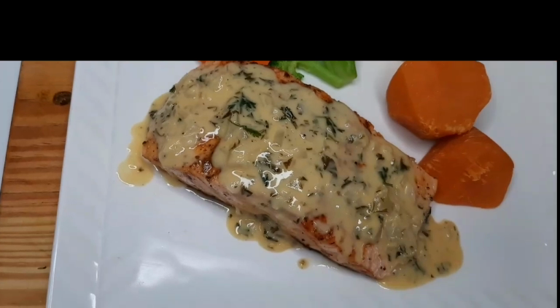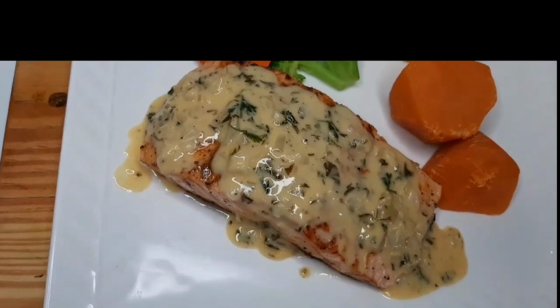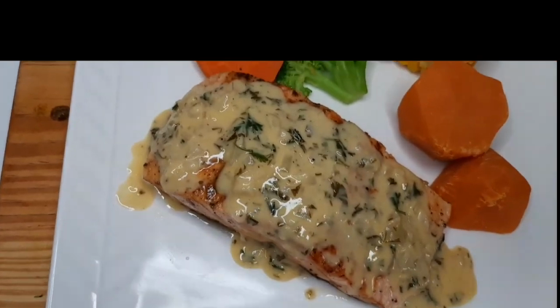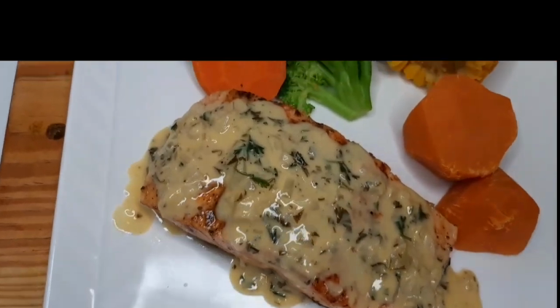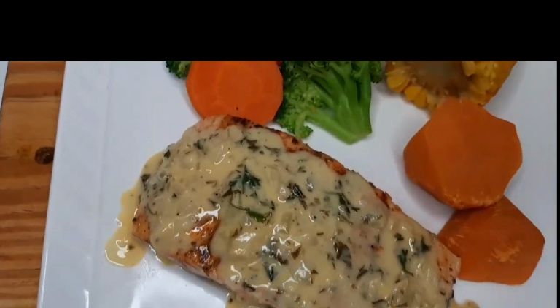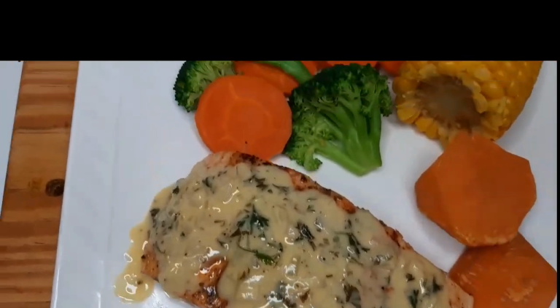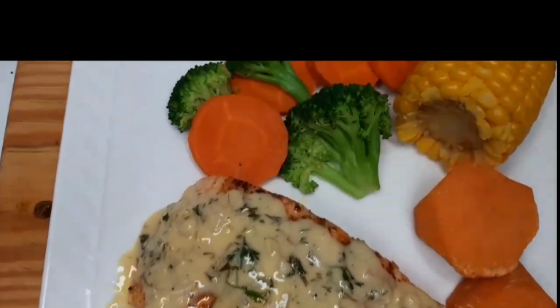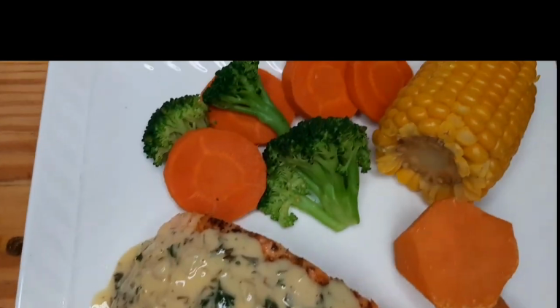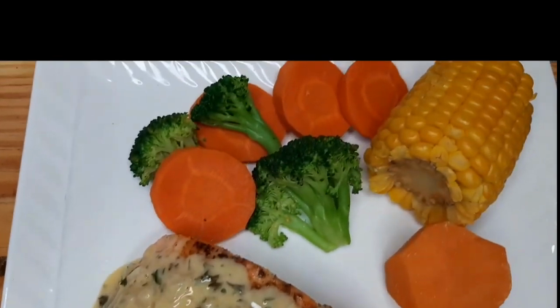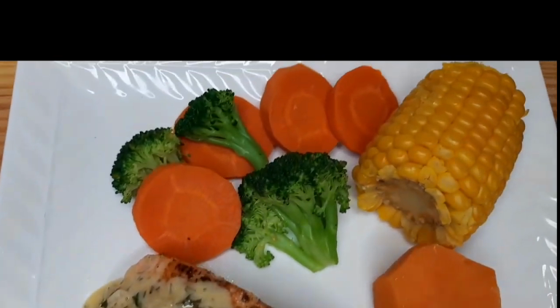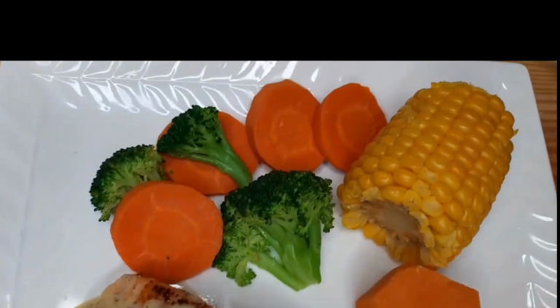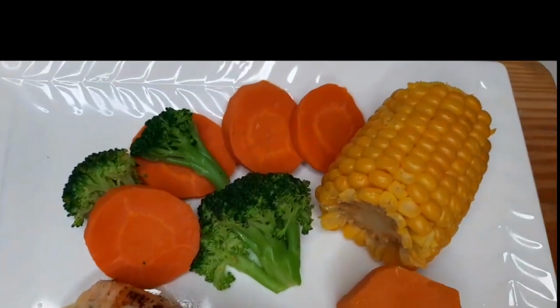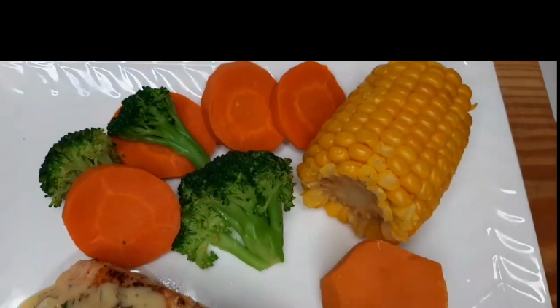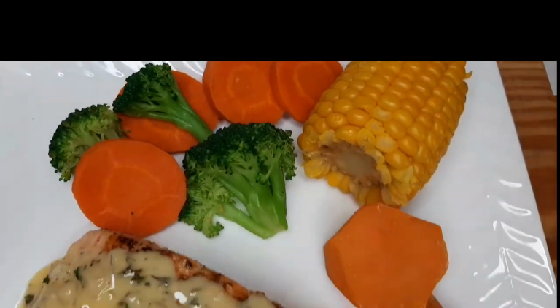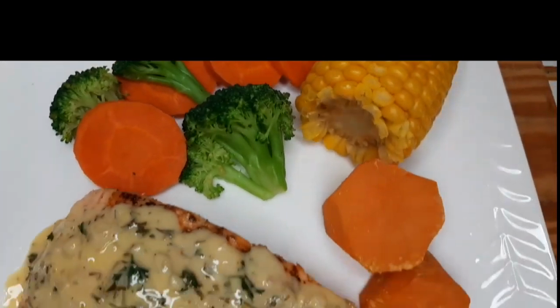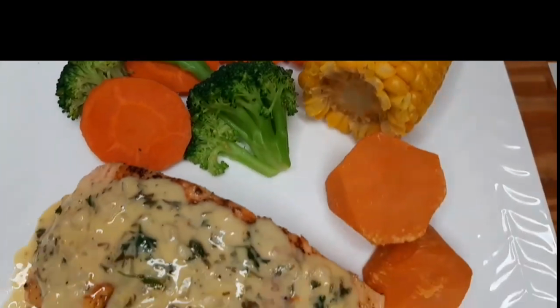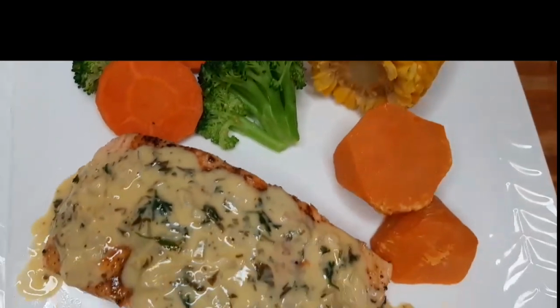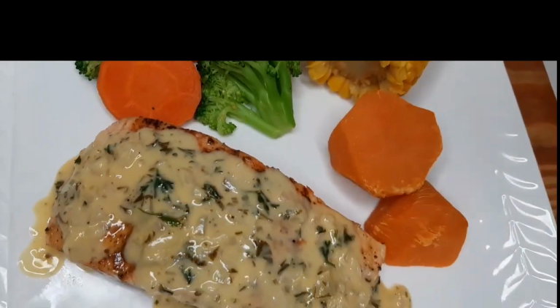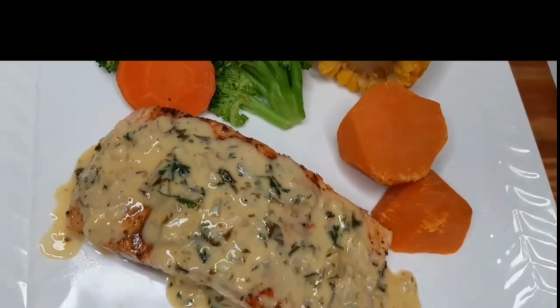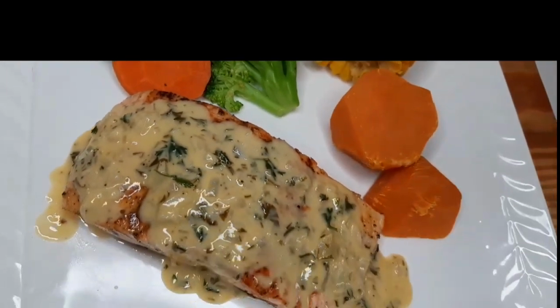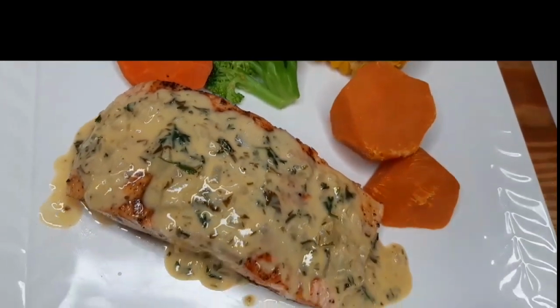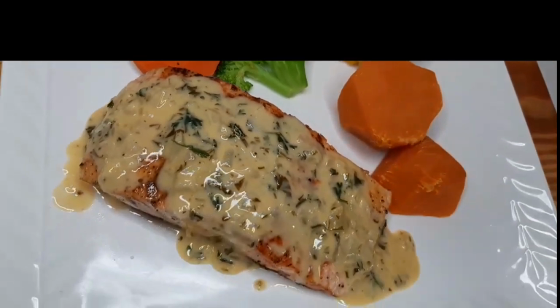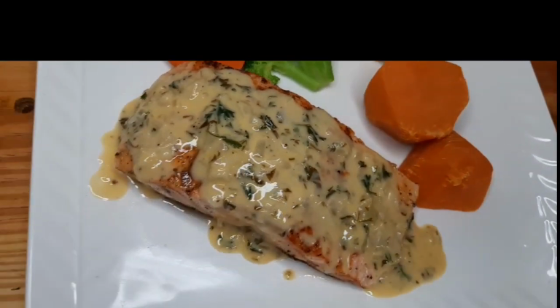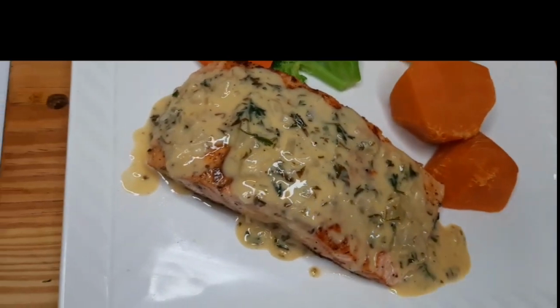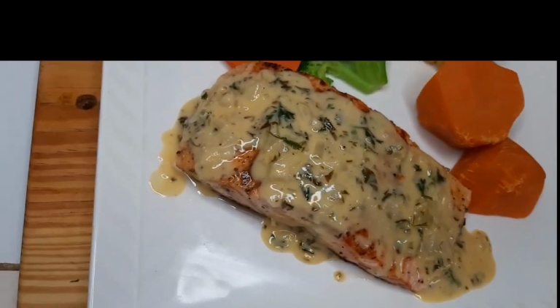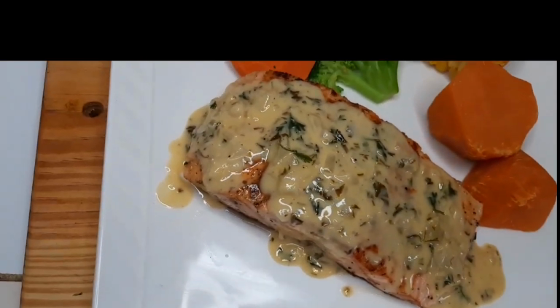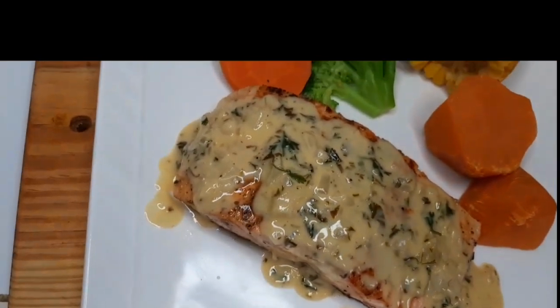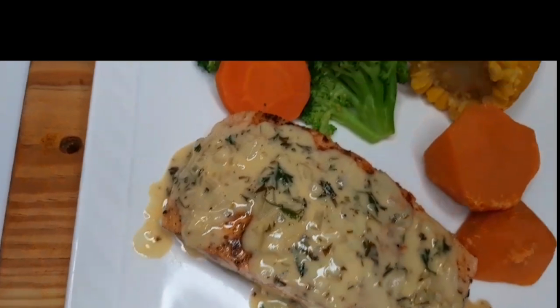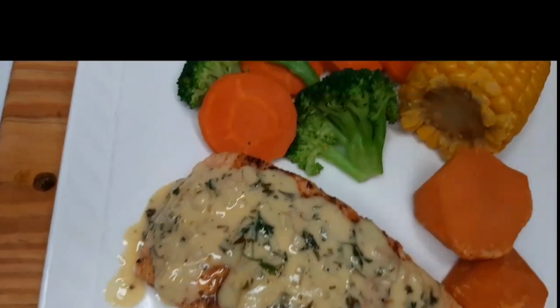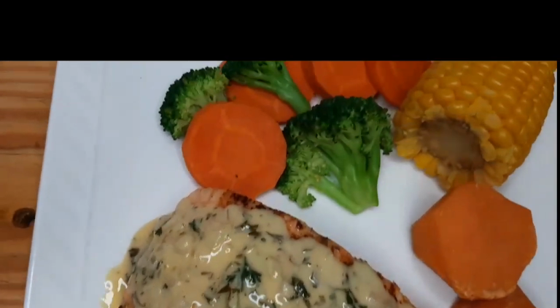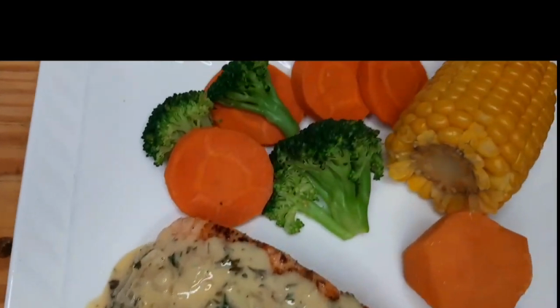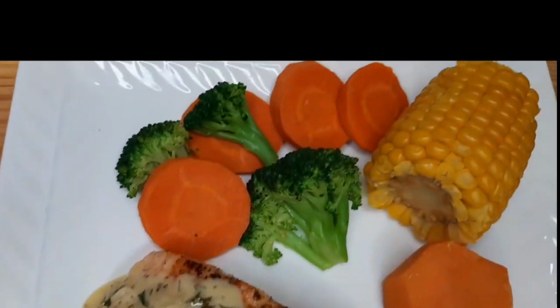Here I have it everyone — our grilled salmon and garlic butter sauce!